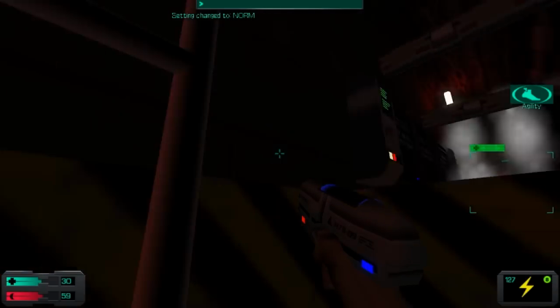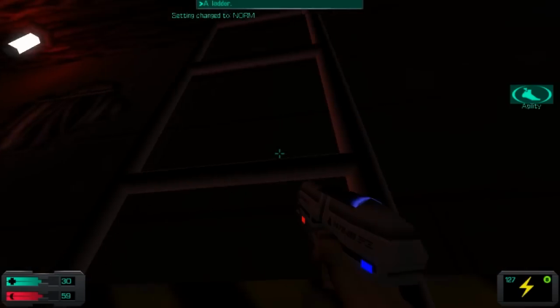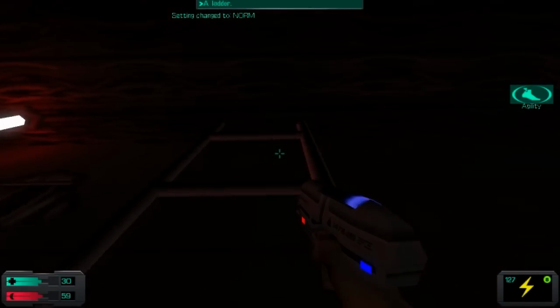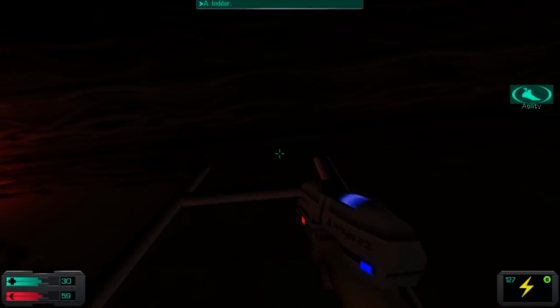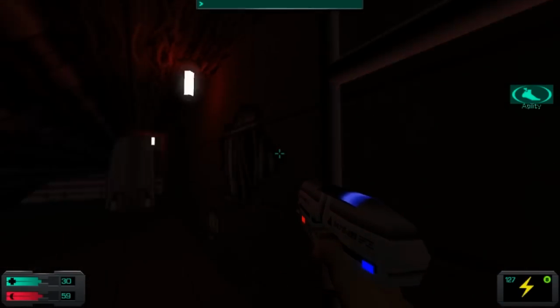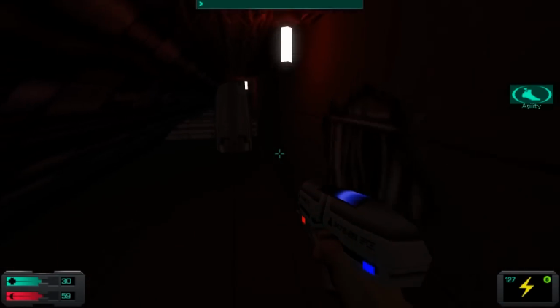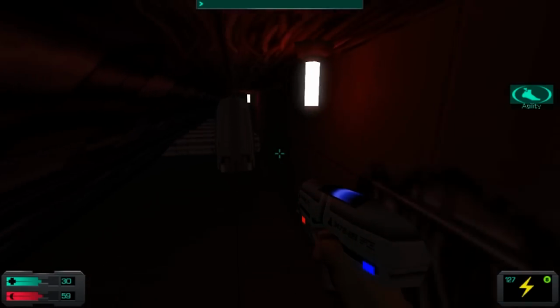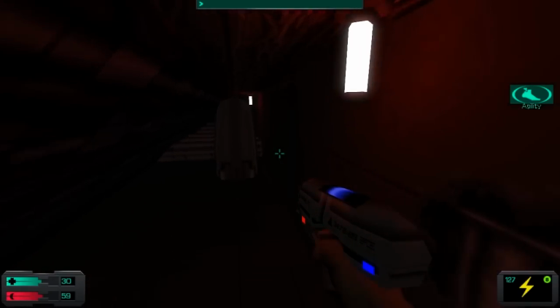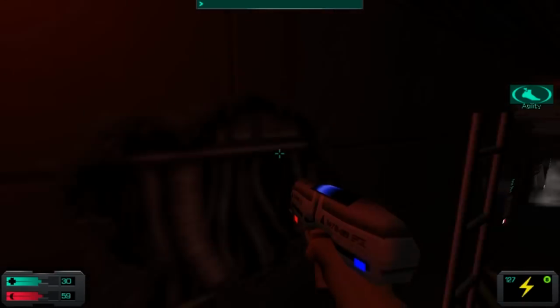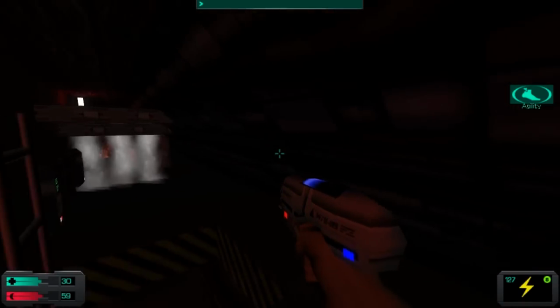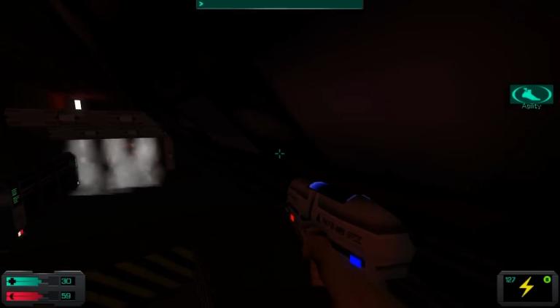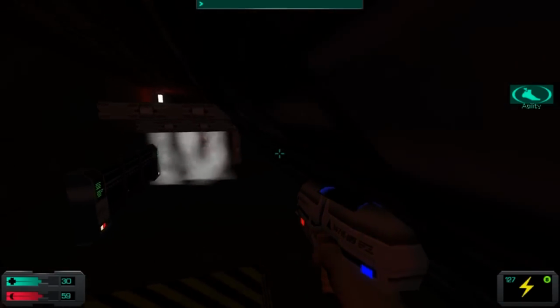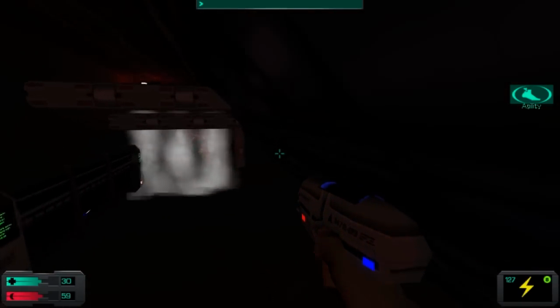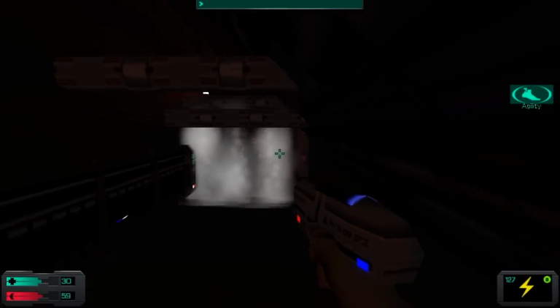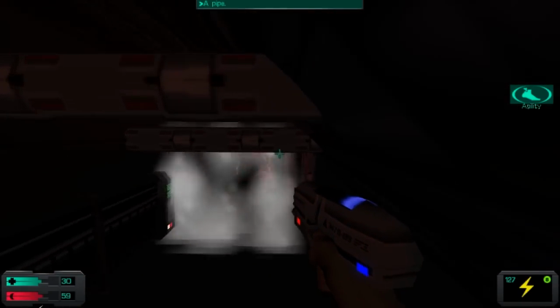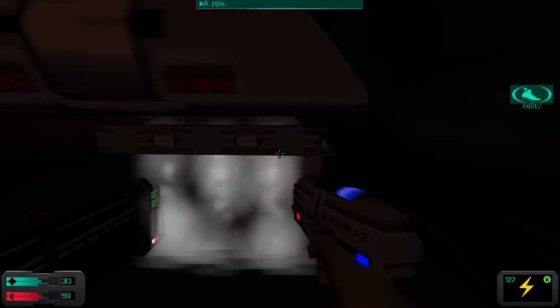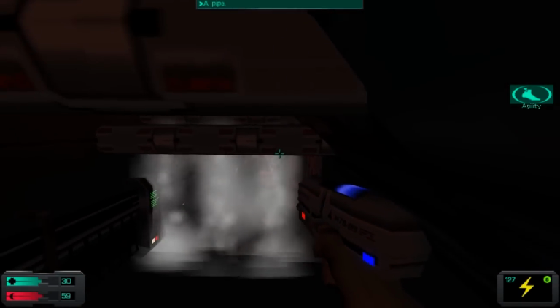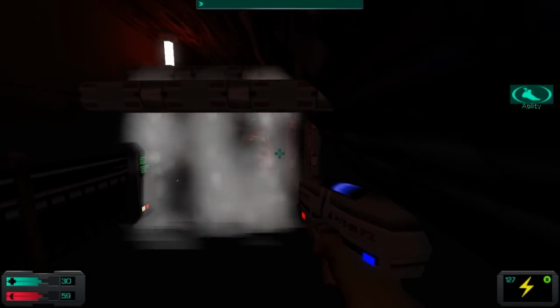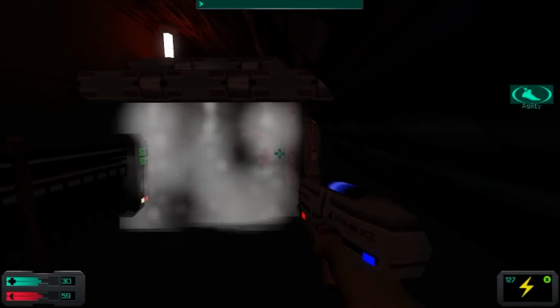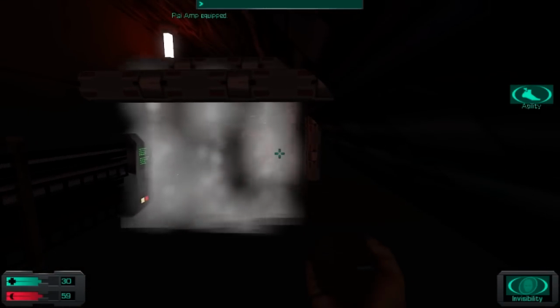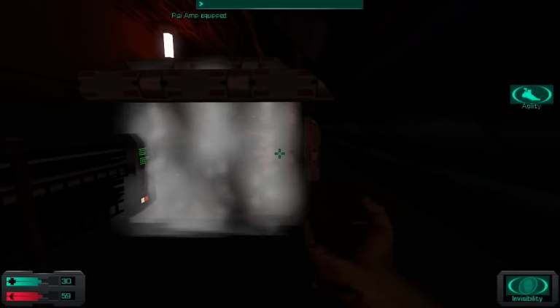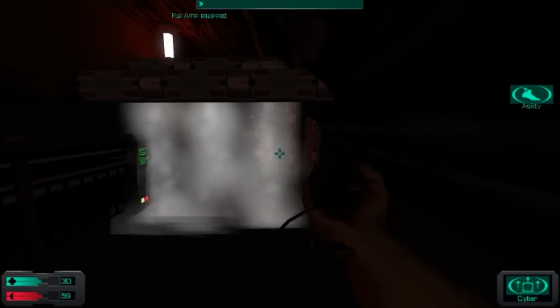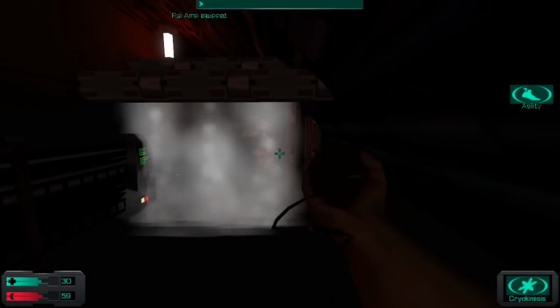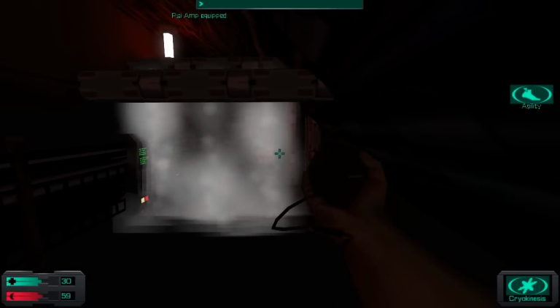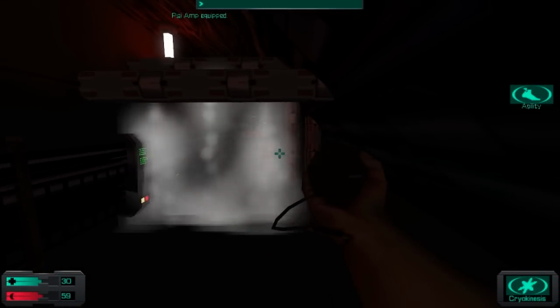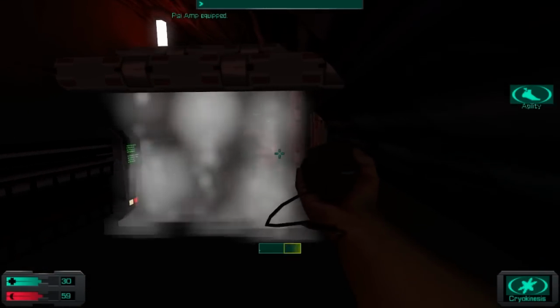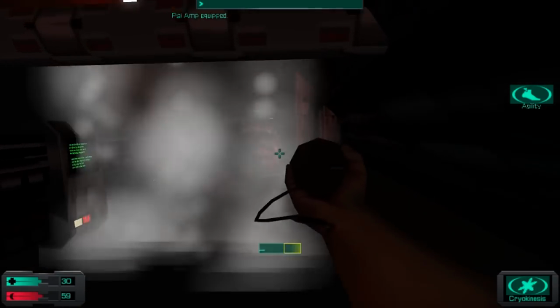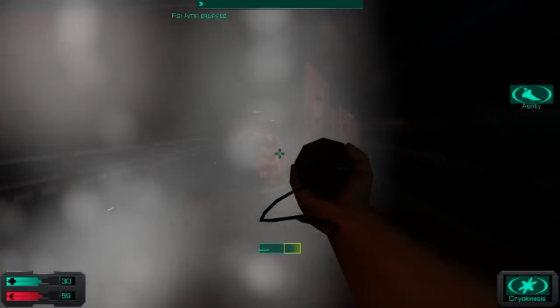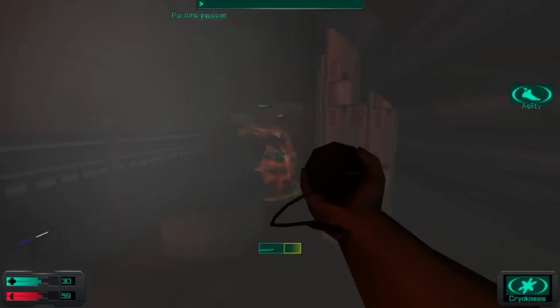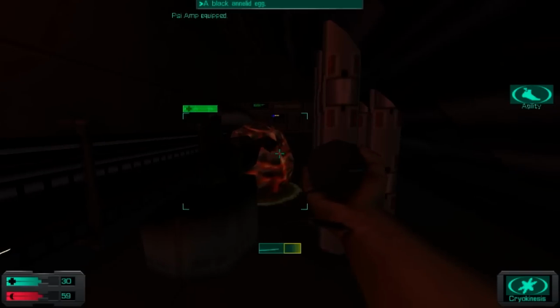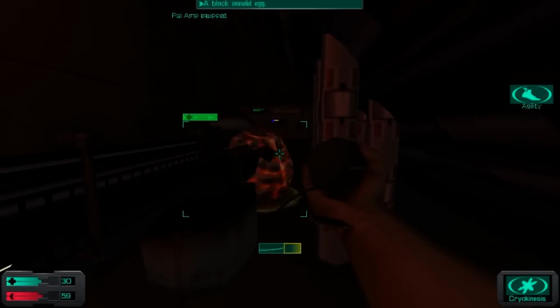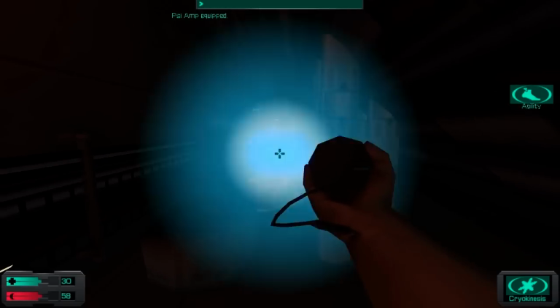If you're wondering about the other health bar, that's because there's an egg here placed at the worst possible location.